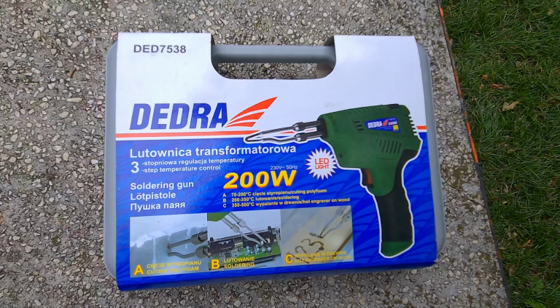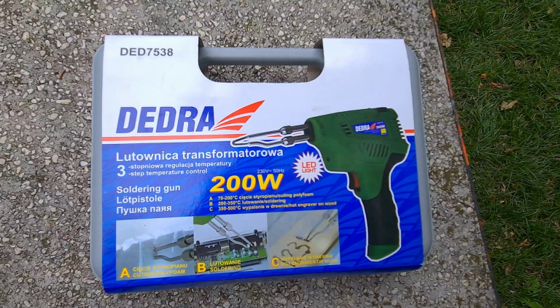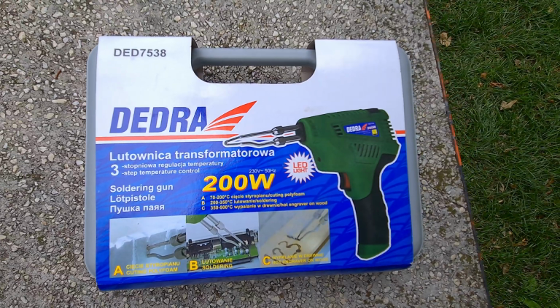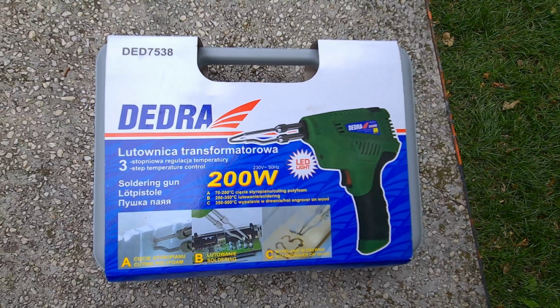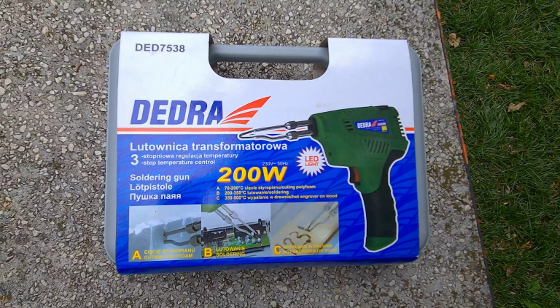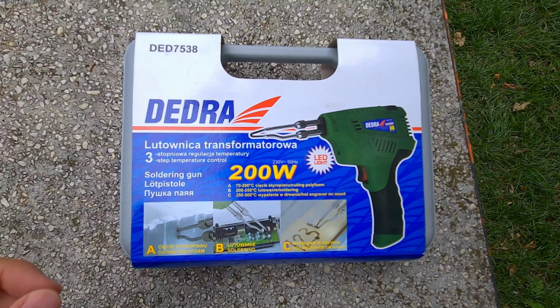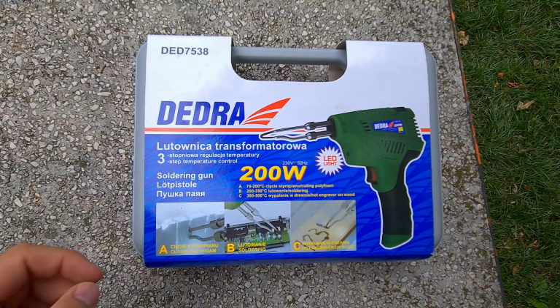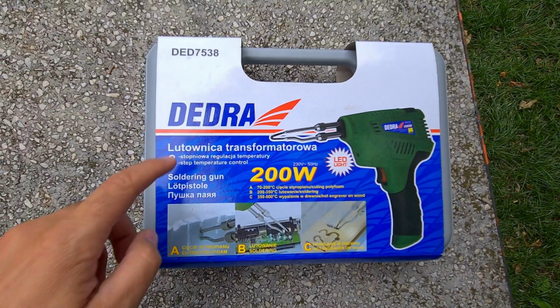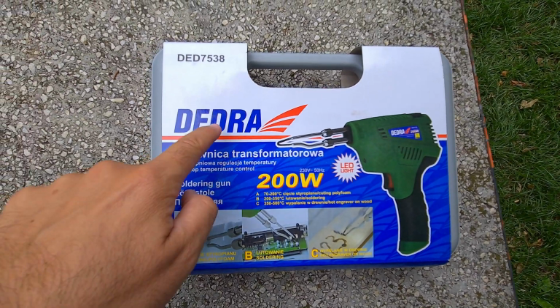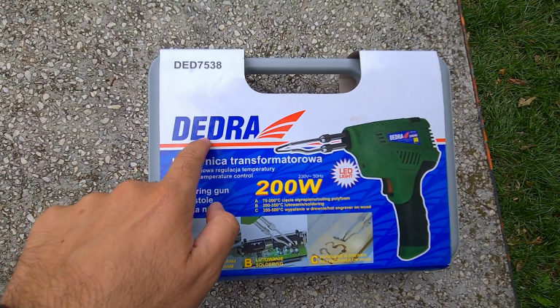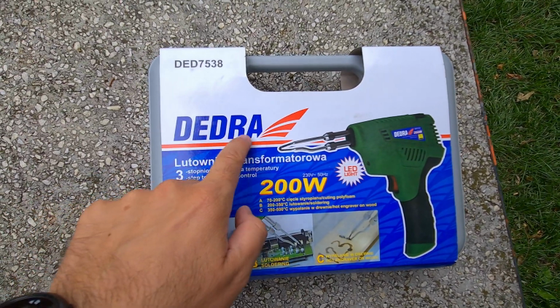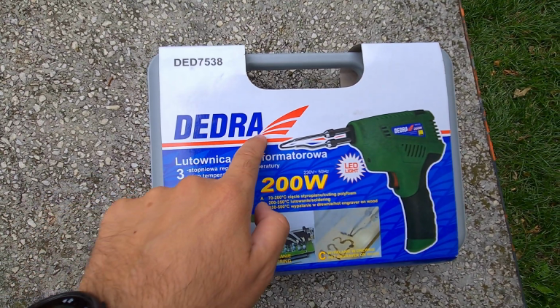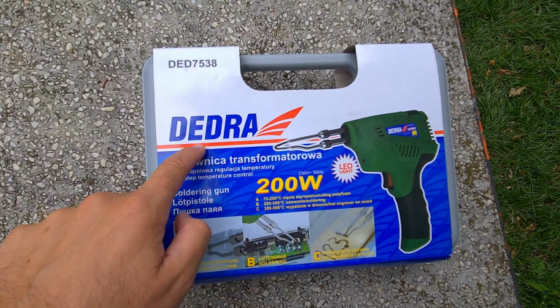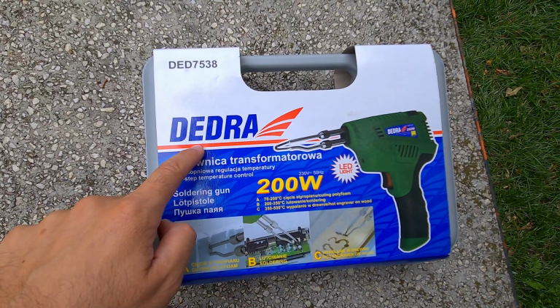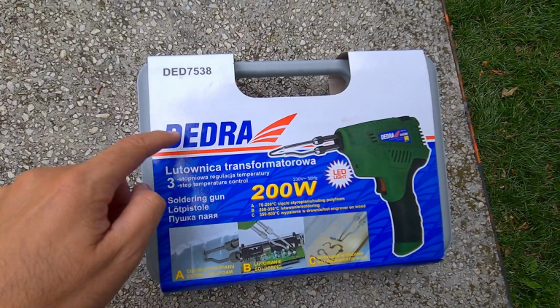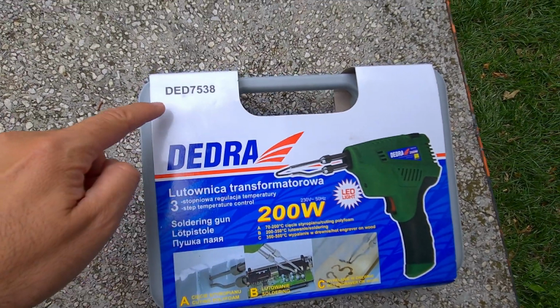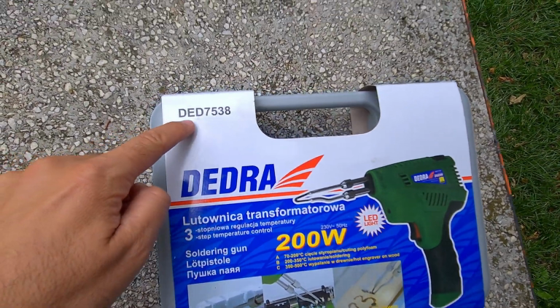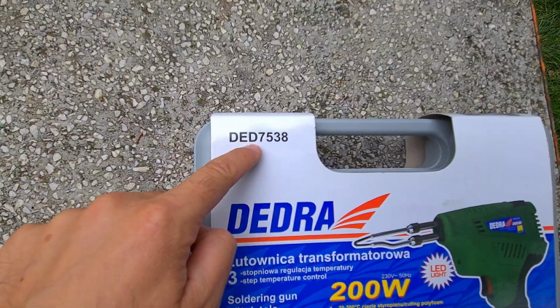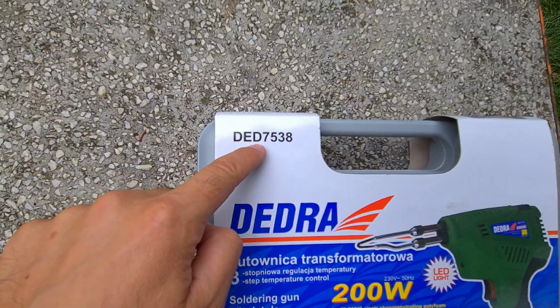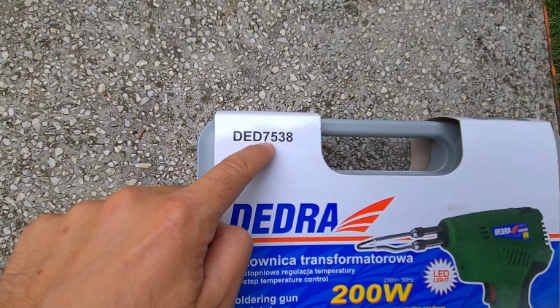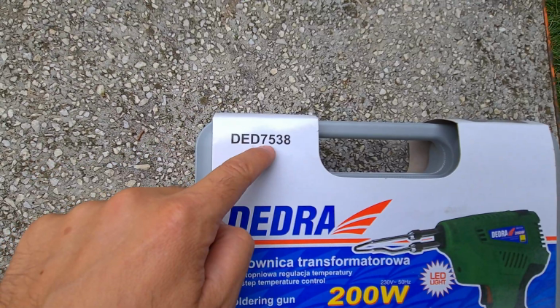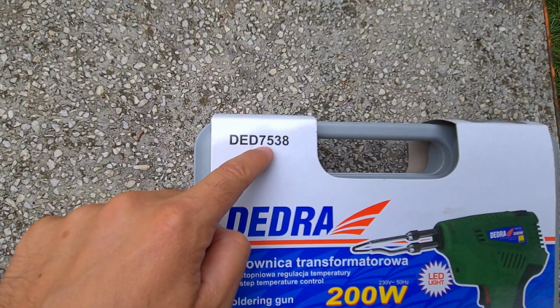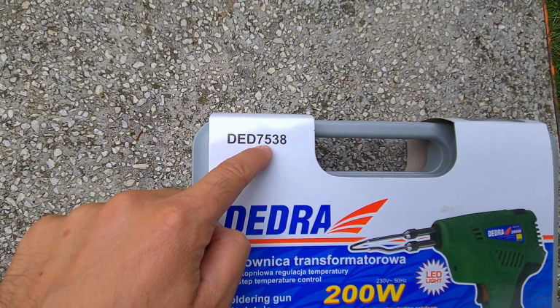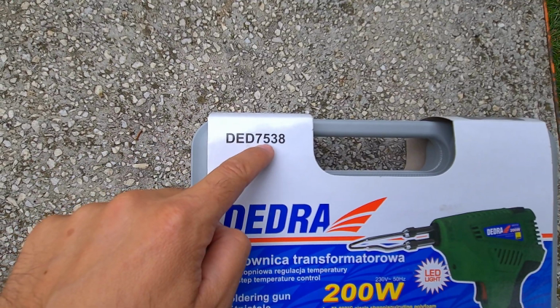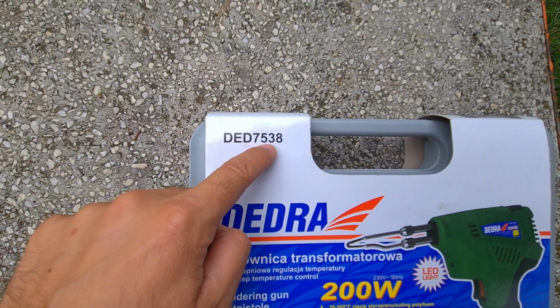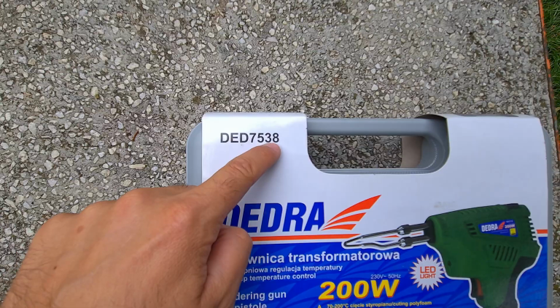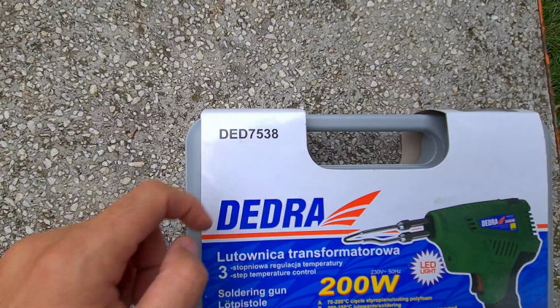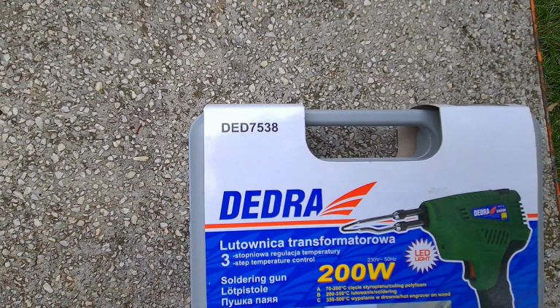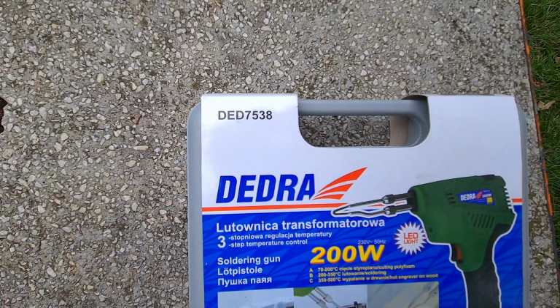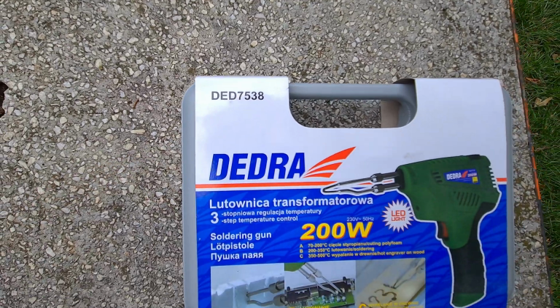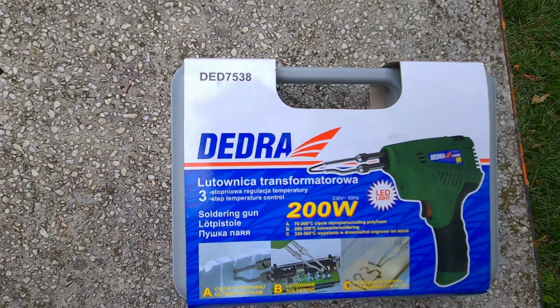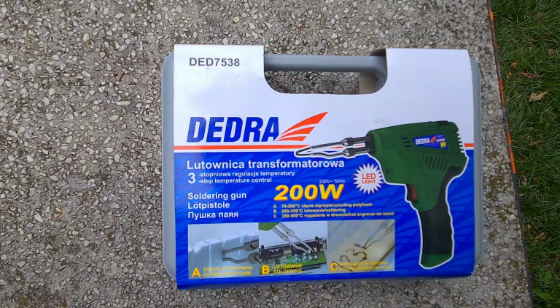Here's a soldering iron from Dedra. The model is DED7538.